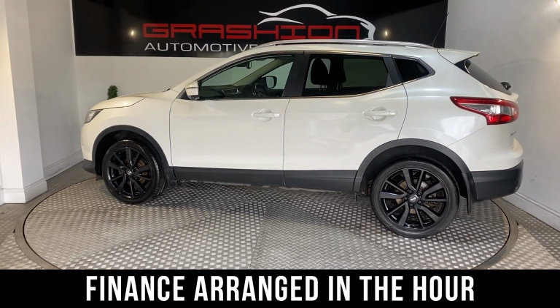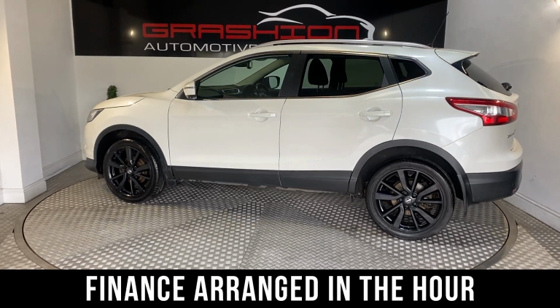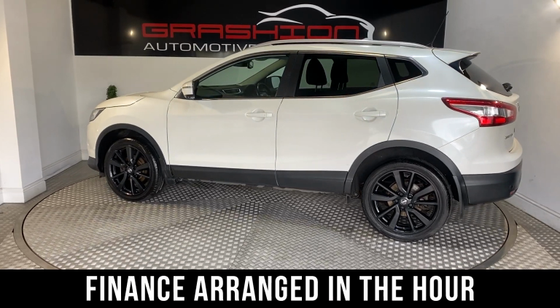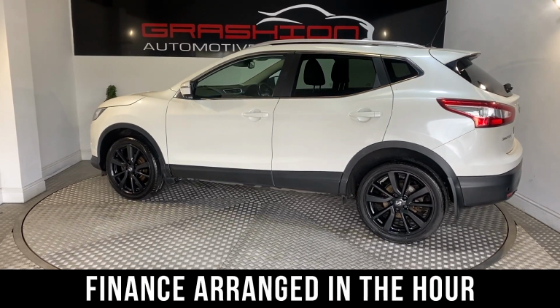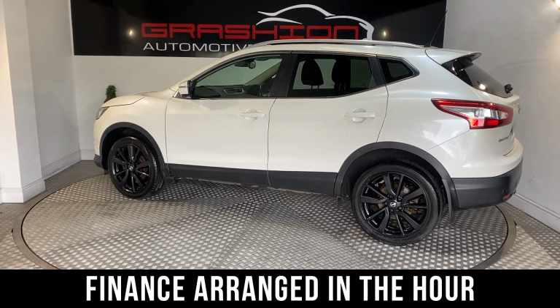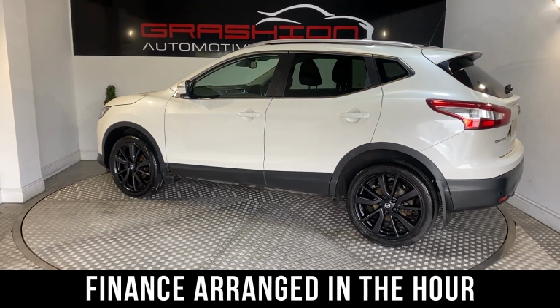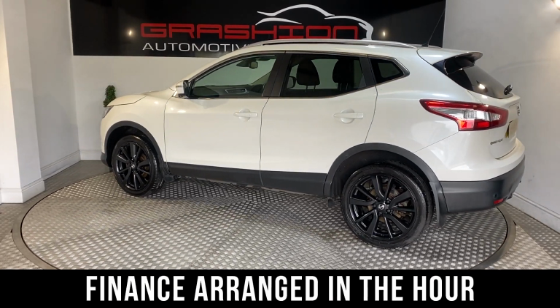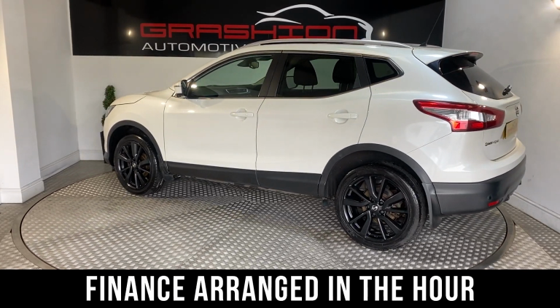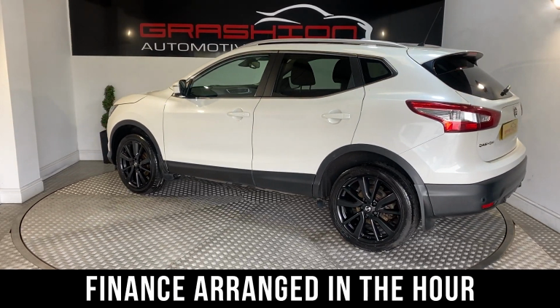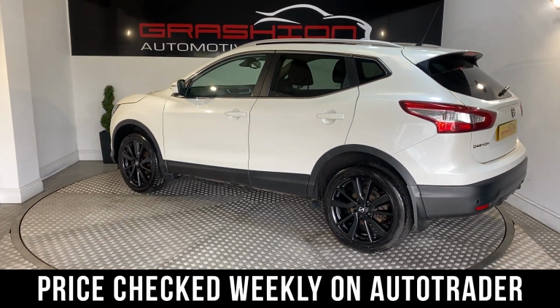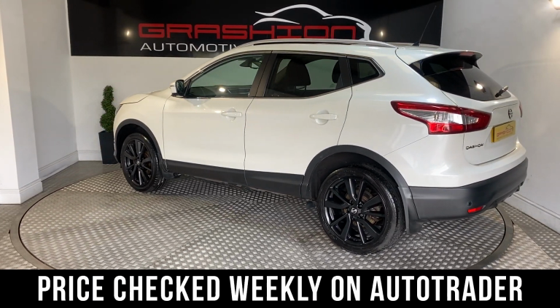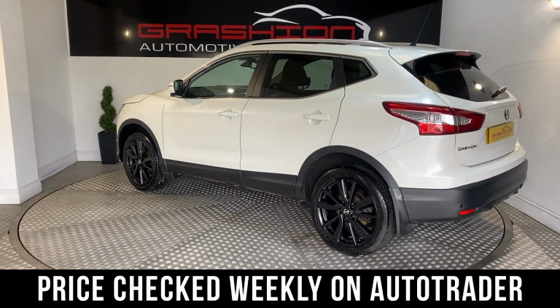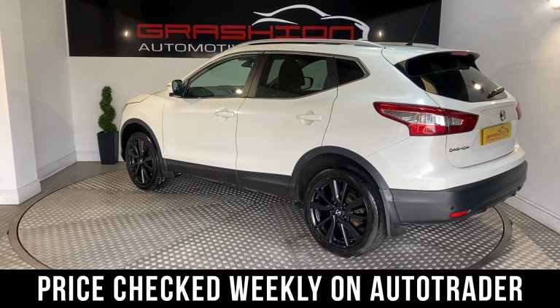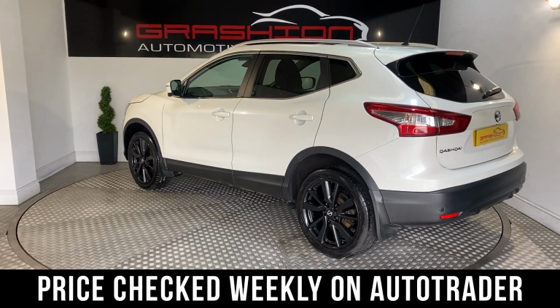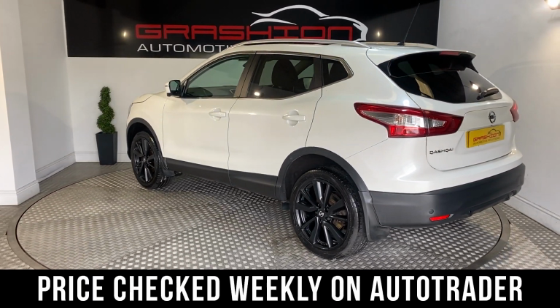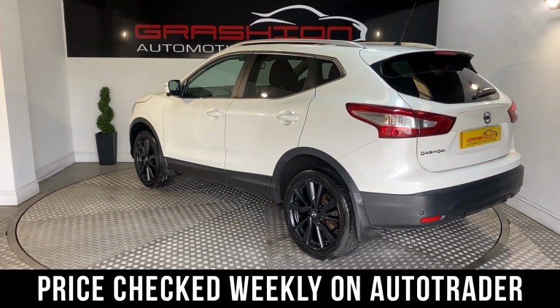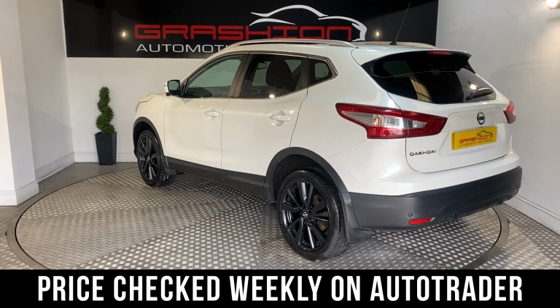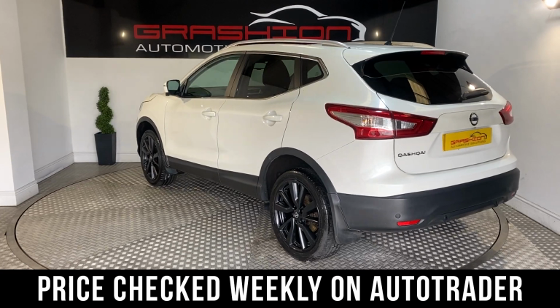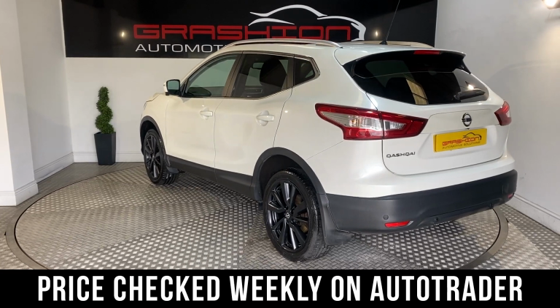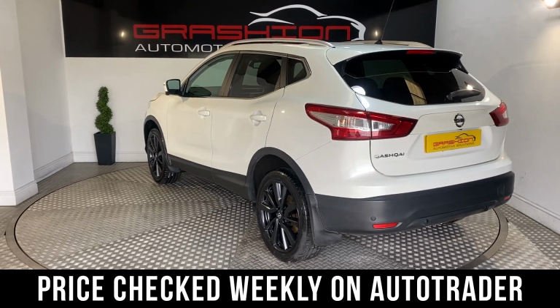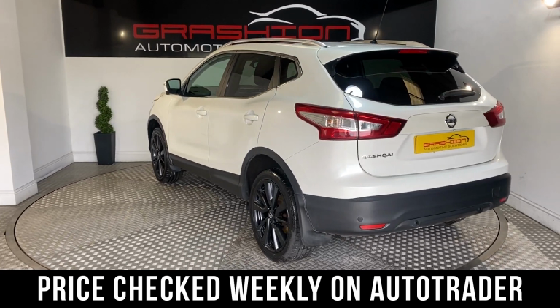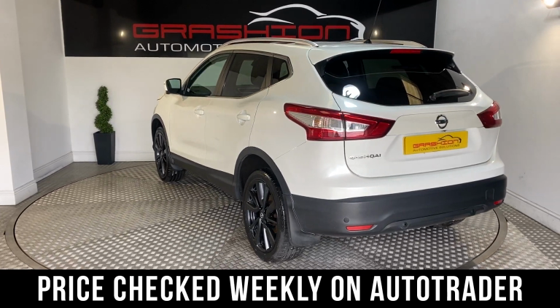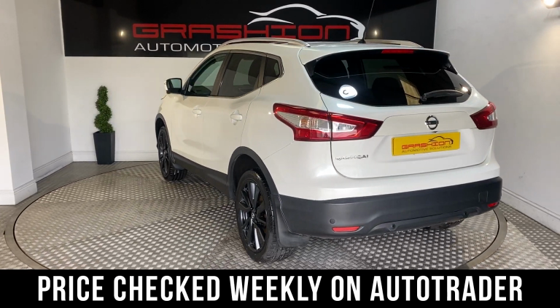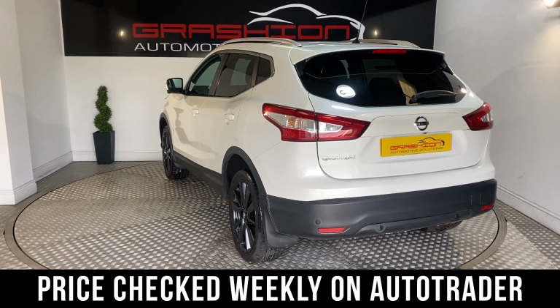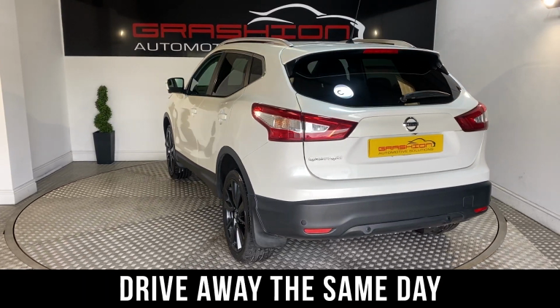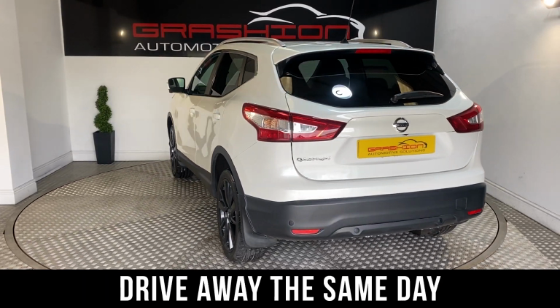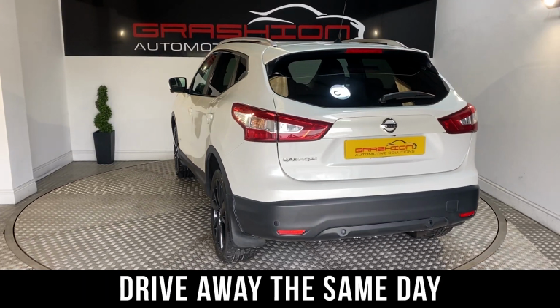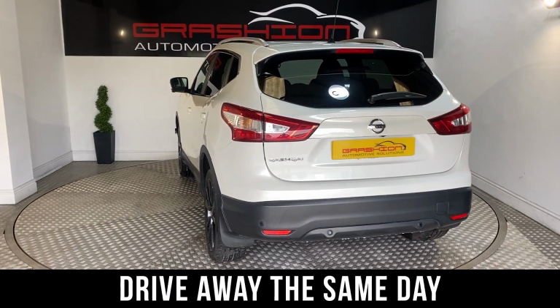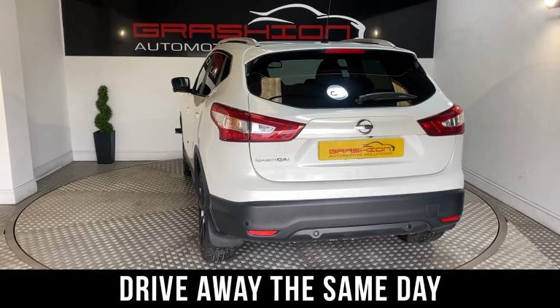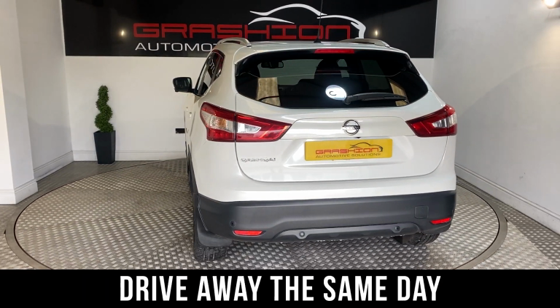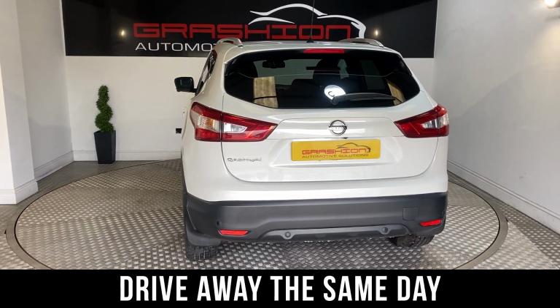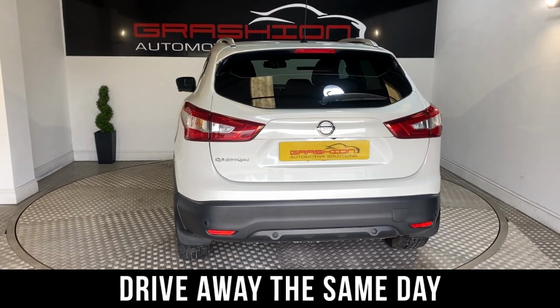Your finance can be arranged within the hour. All our cars are price-checked every week on AutoTrader, and are ready to drive away the same day.